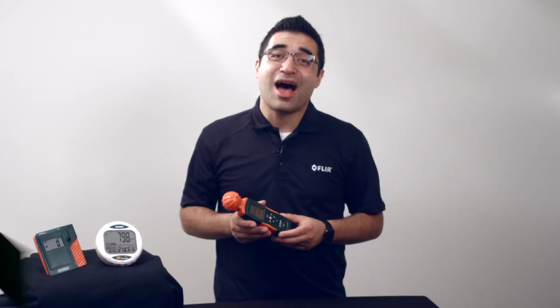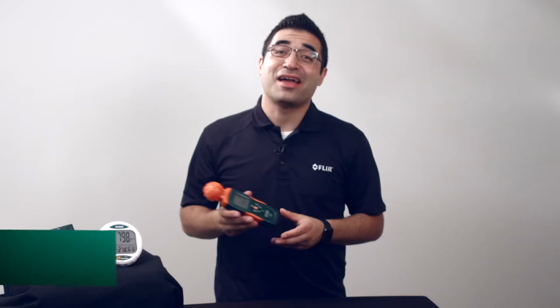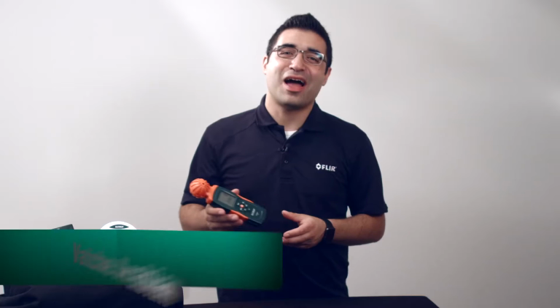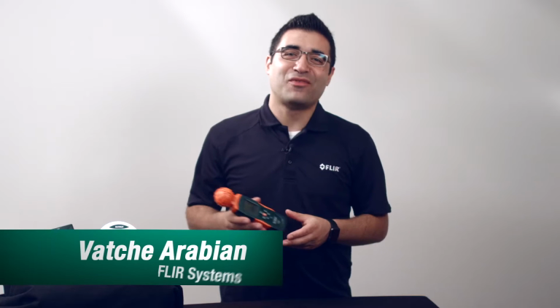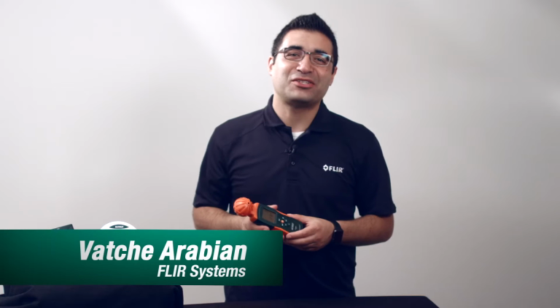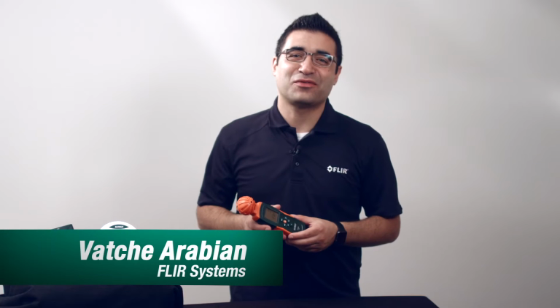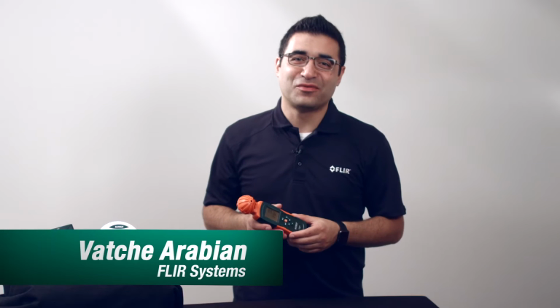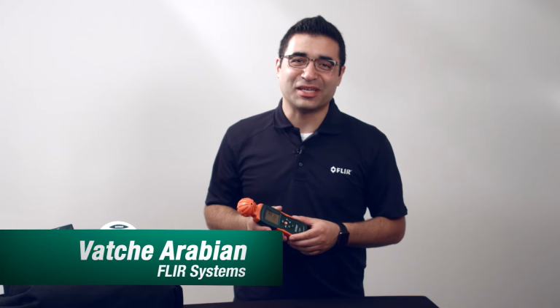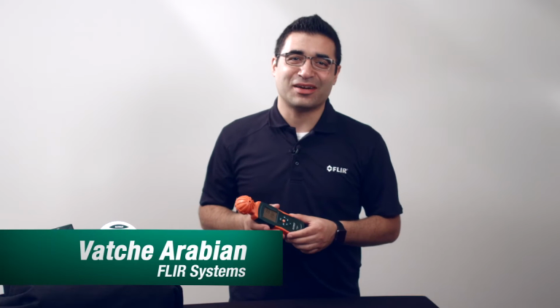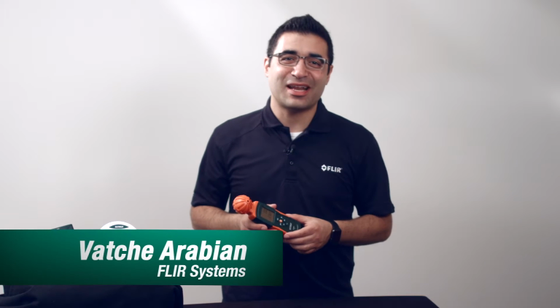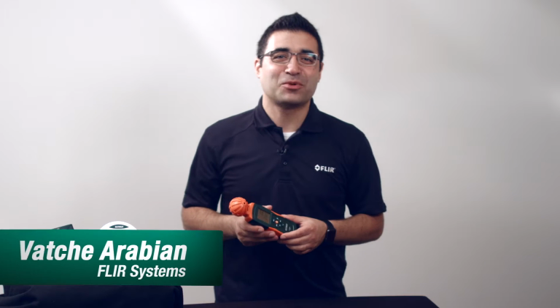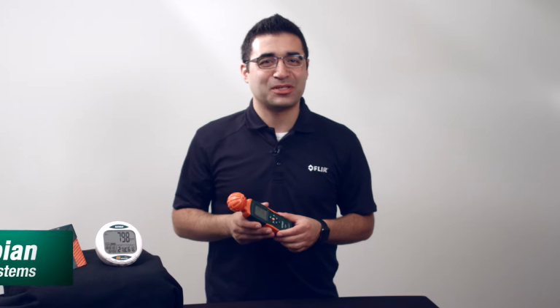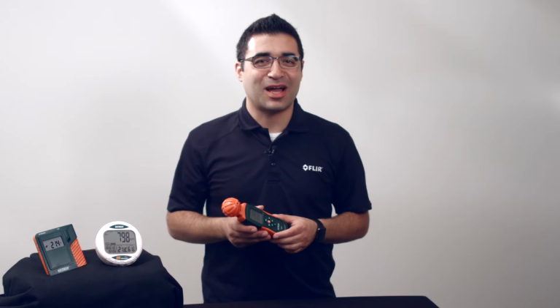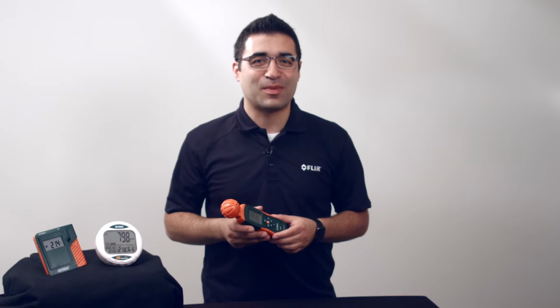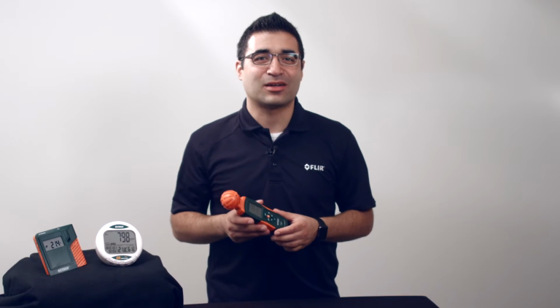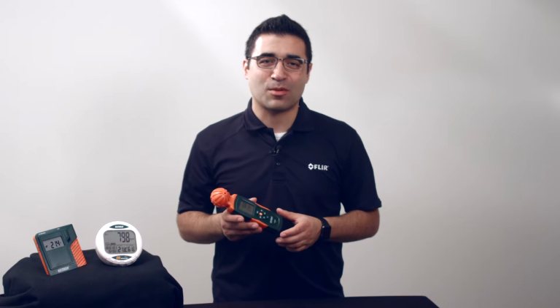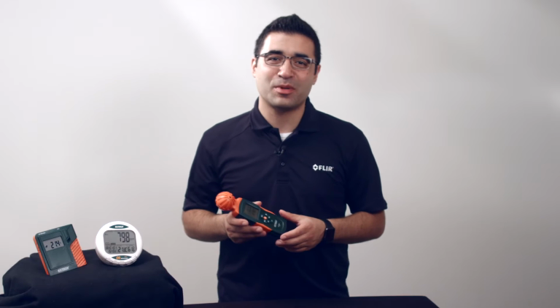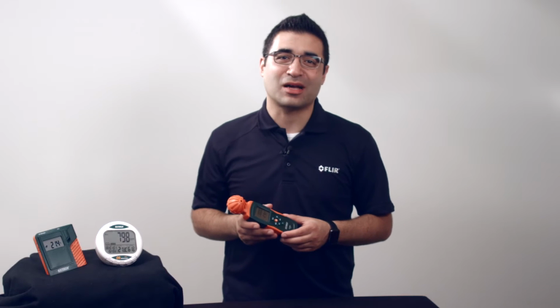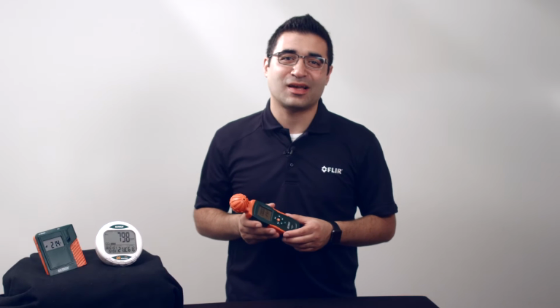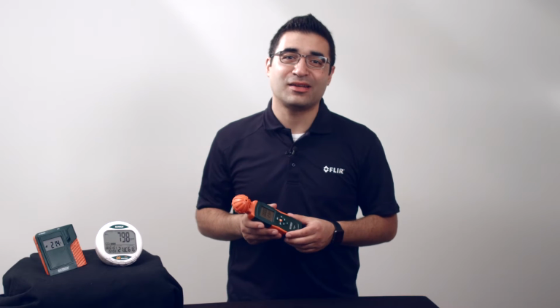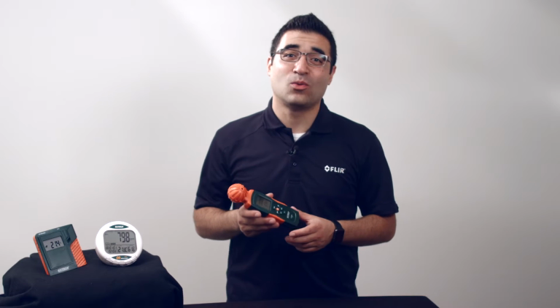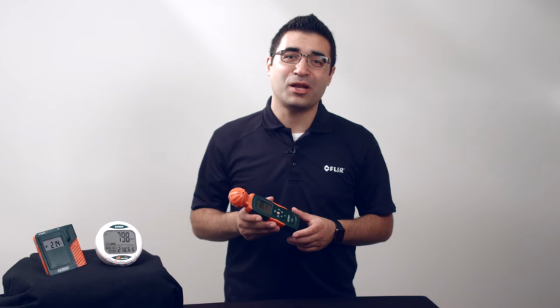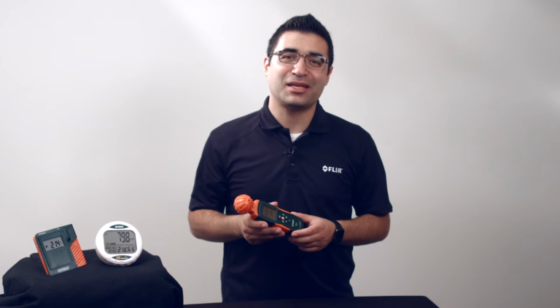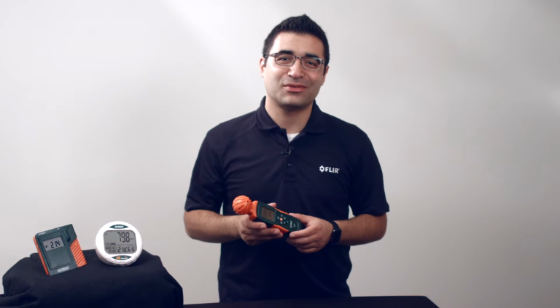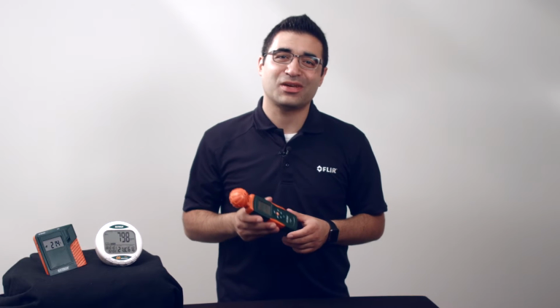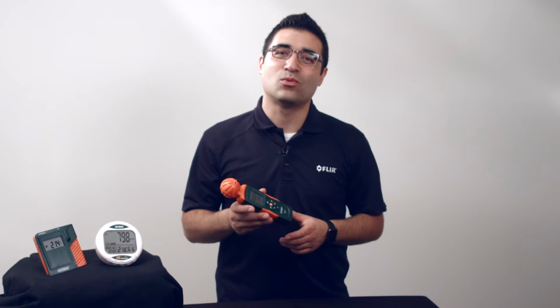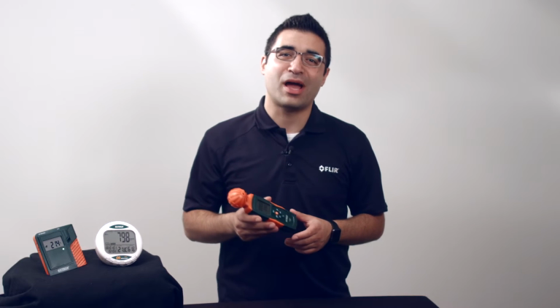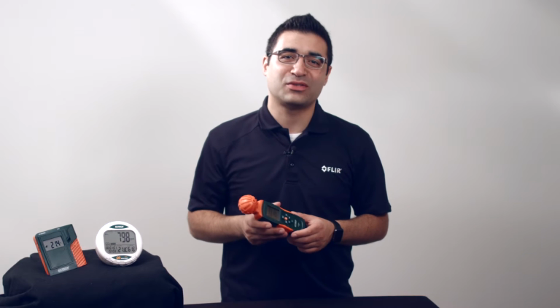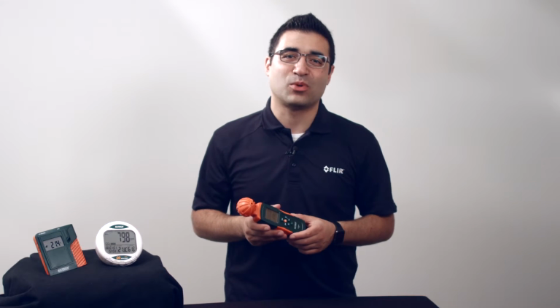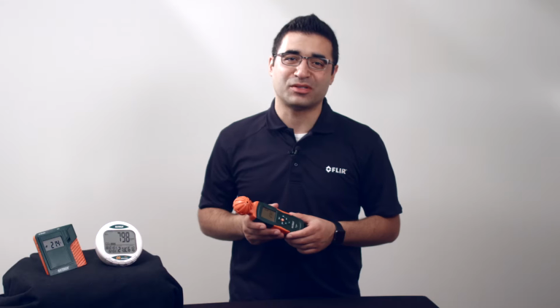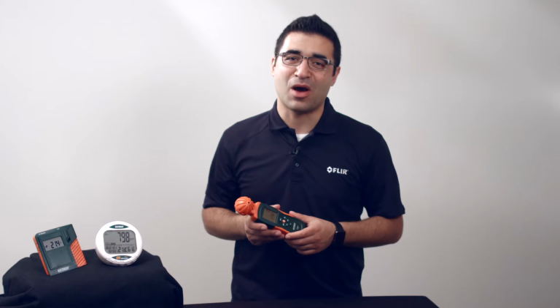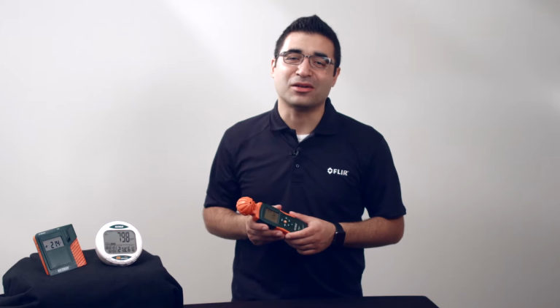Hi, I'm Vache from FLIR, and I'm going to talk about carbon monoxide — what it is, and why it is important to monitor.